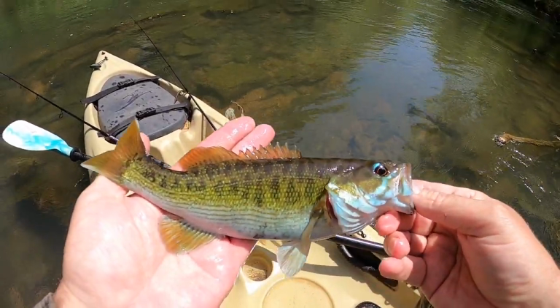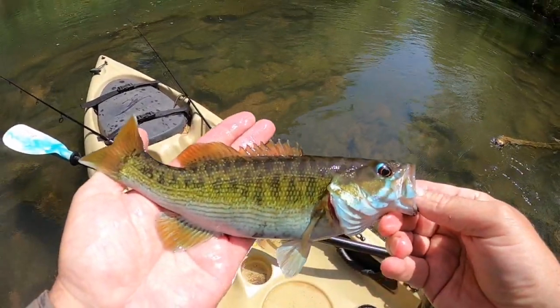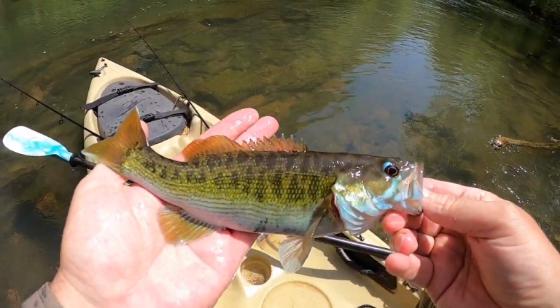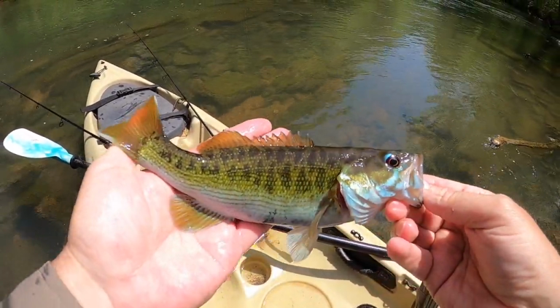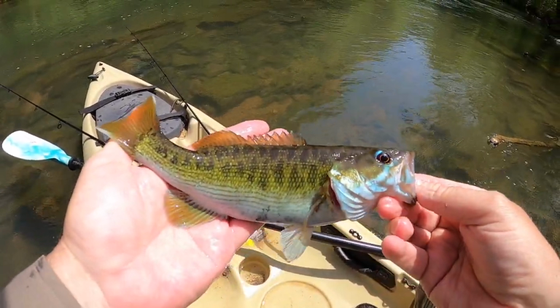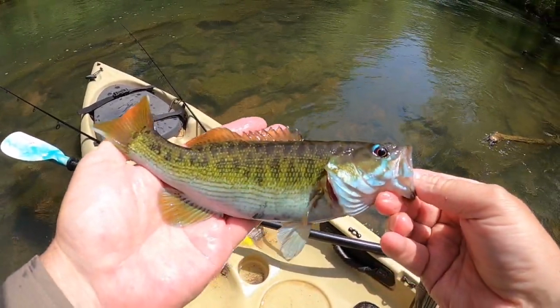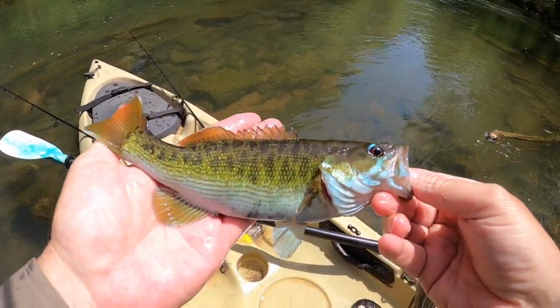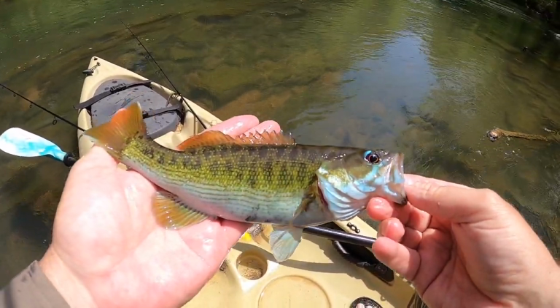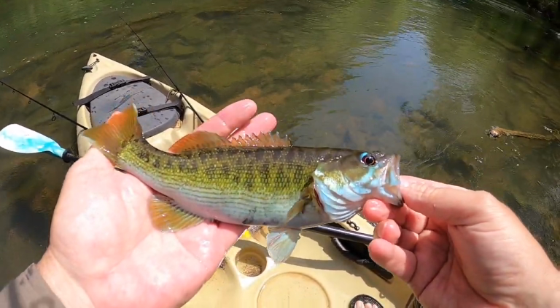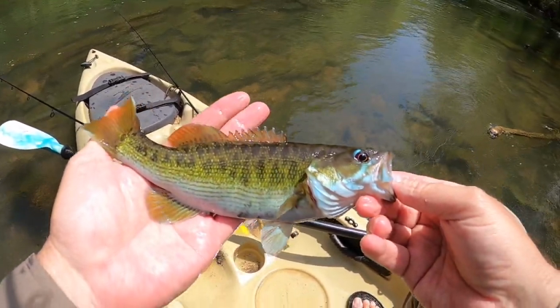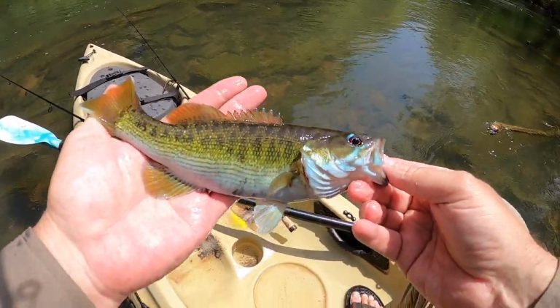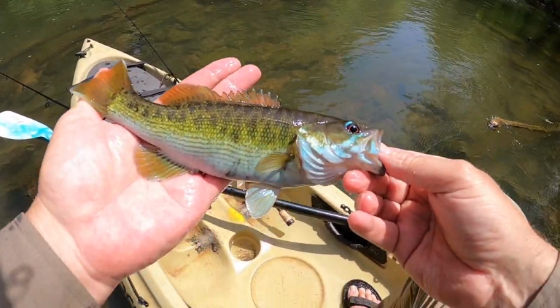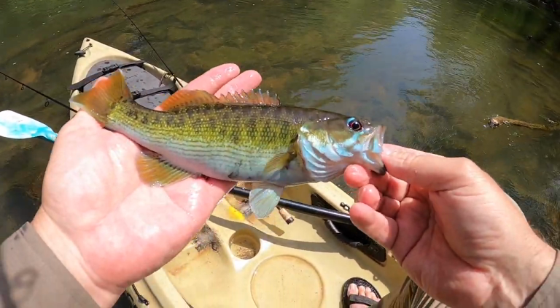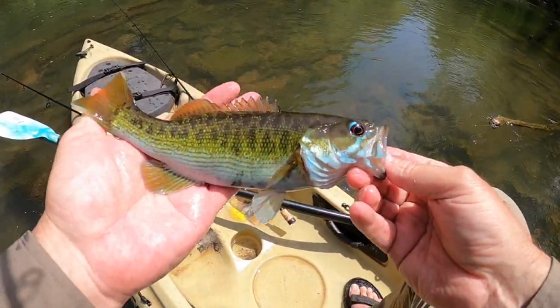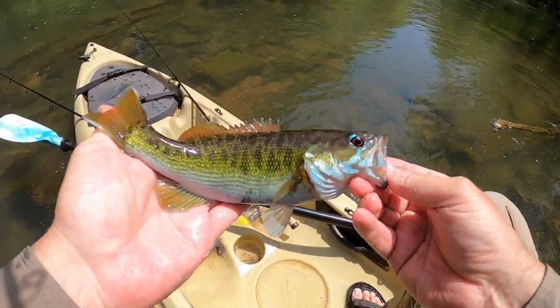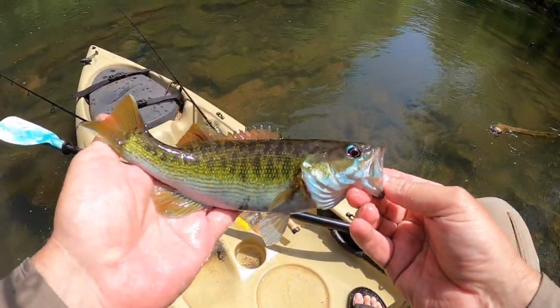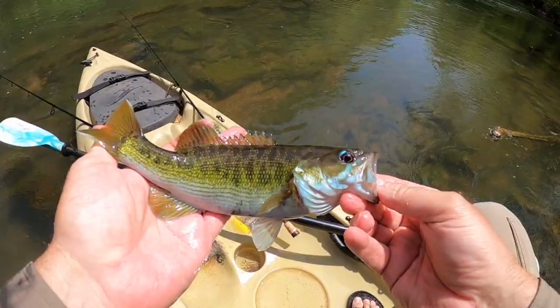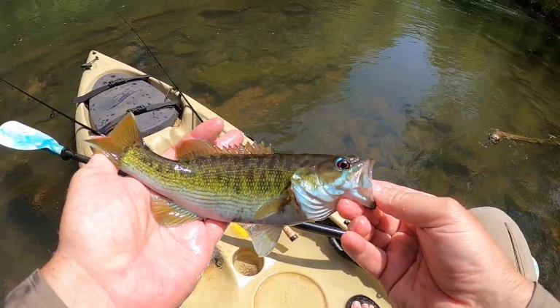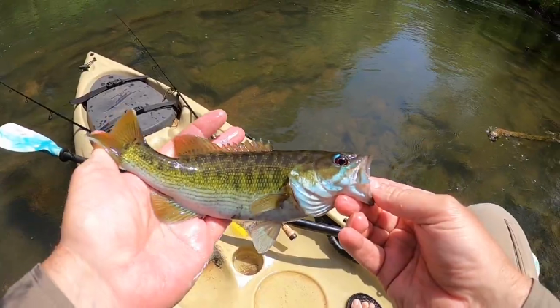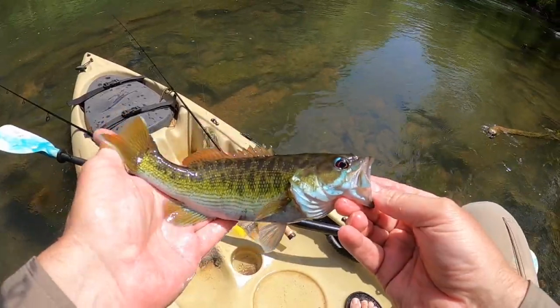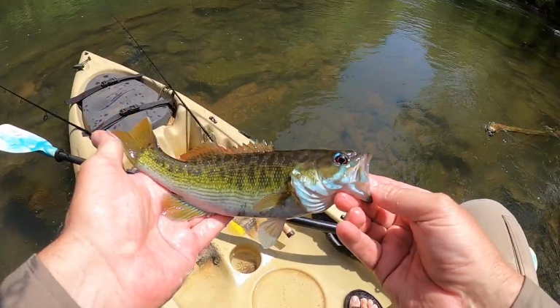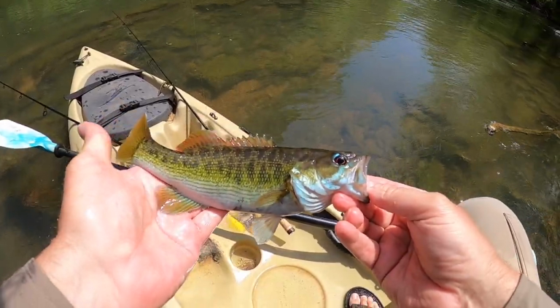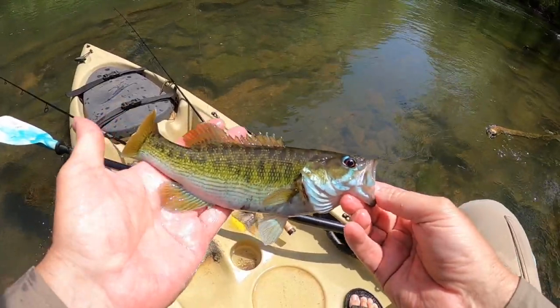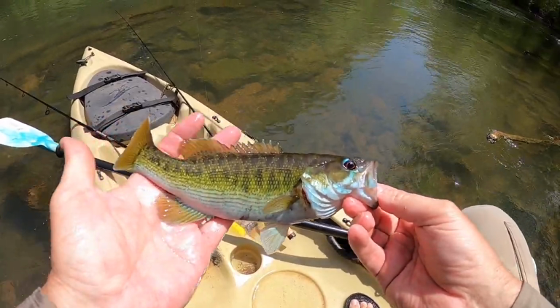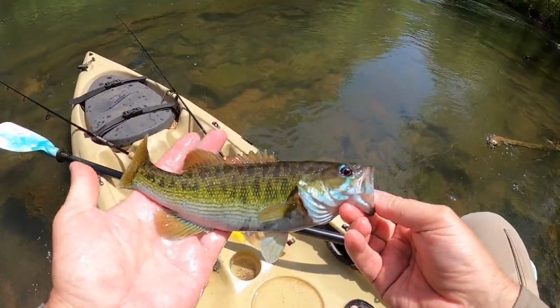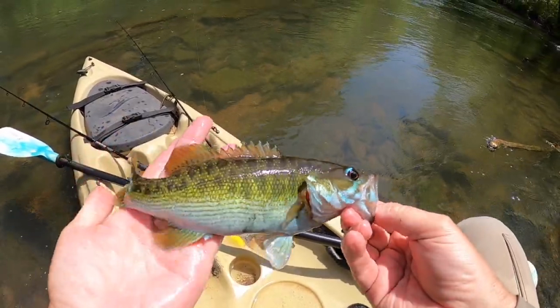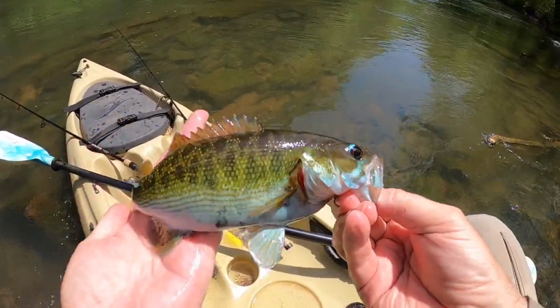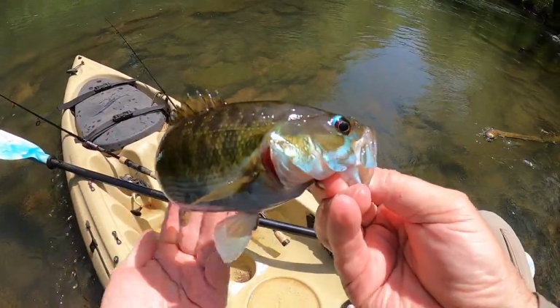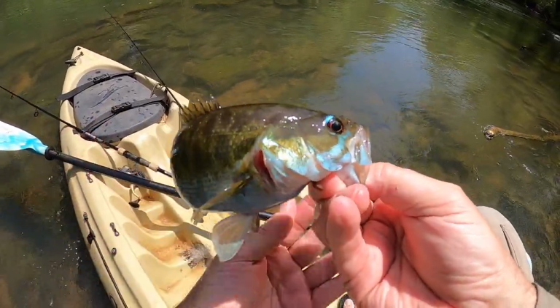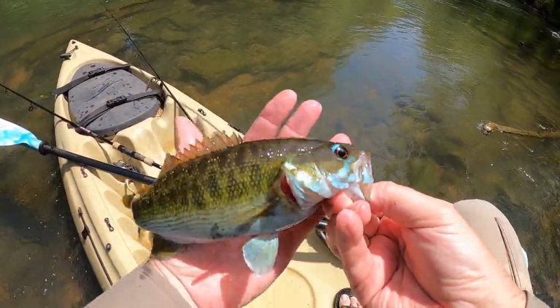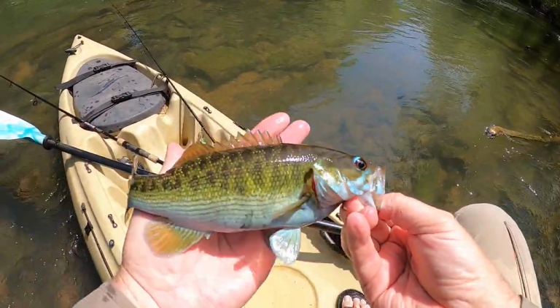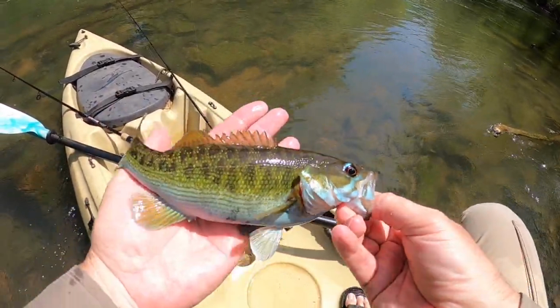Check out the colors on that guy. Textbook red-eye bass.